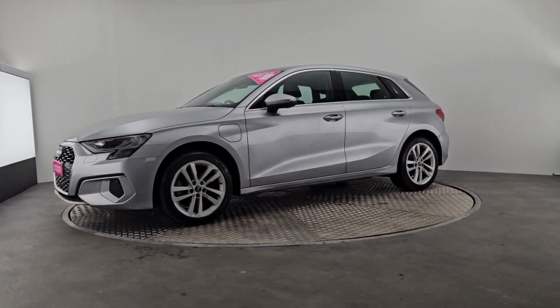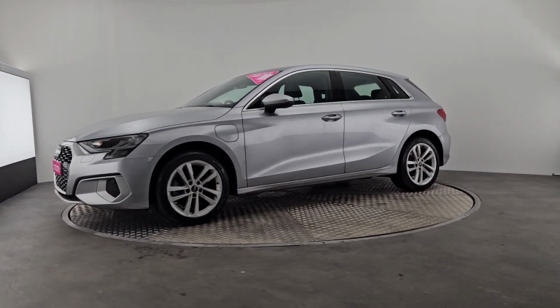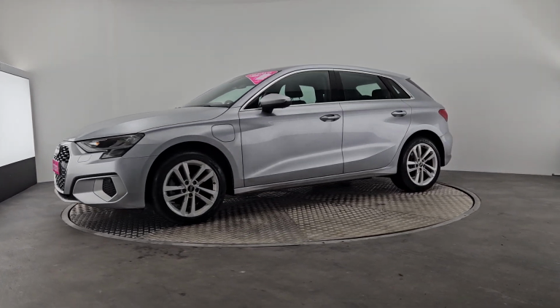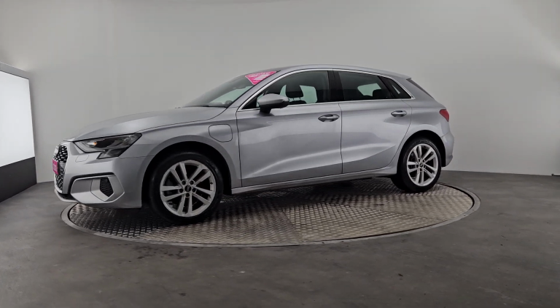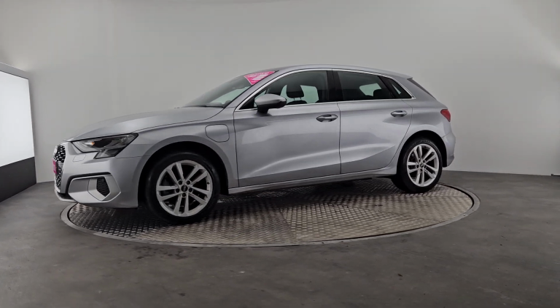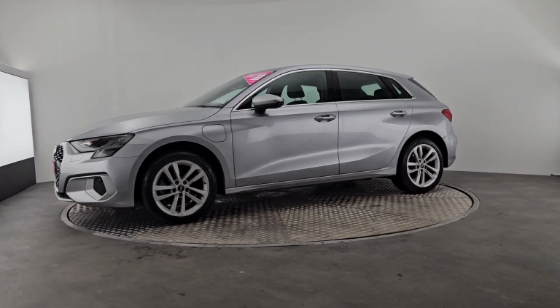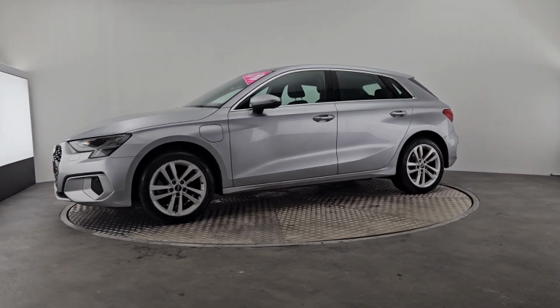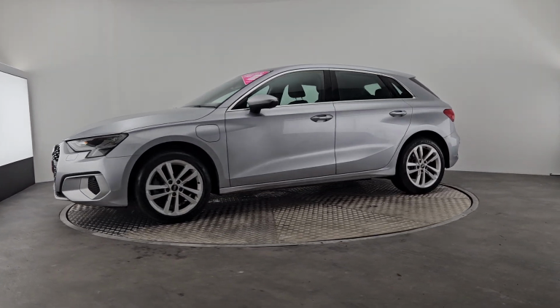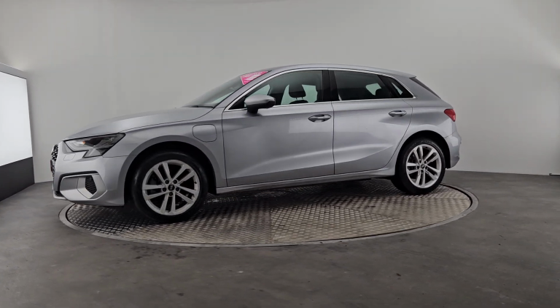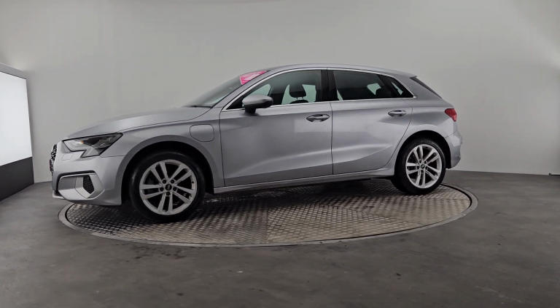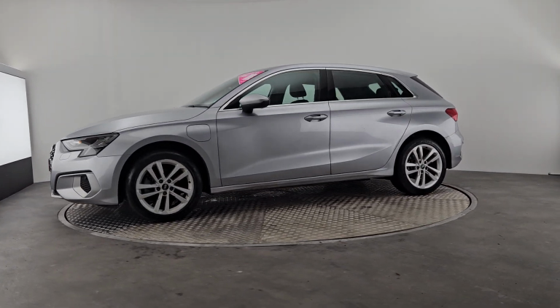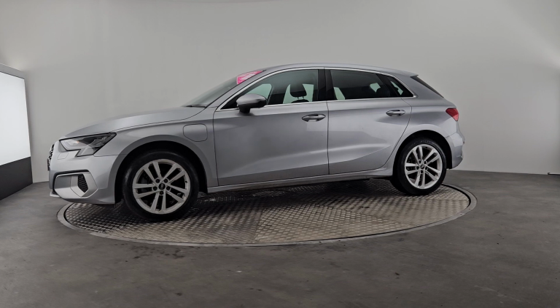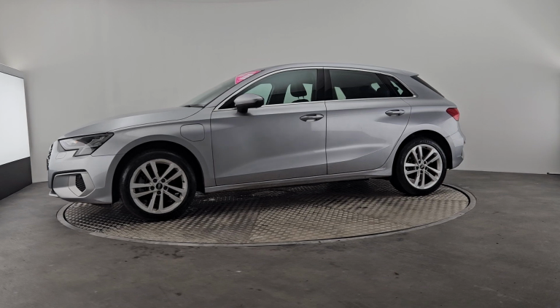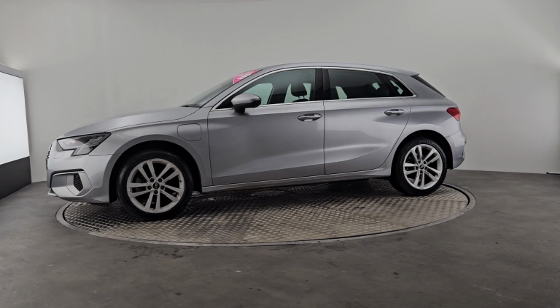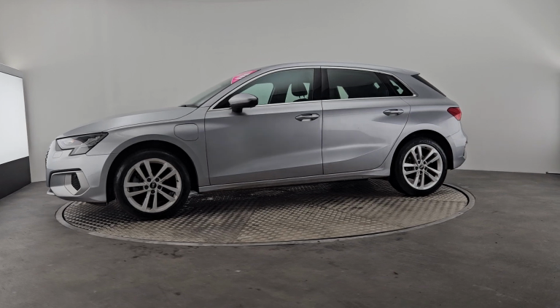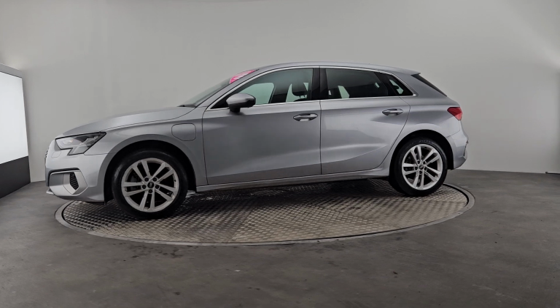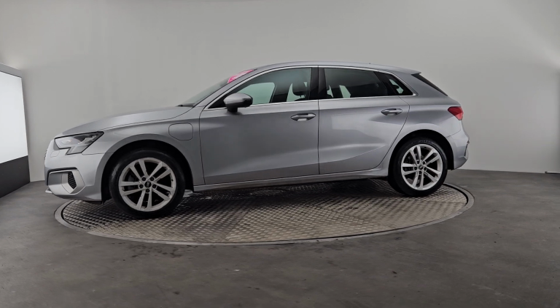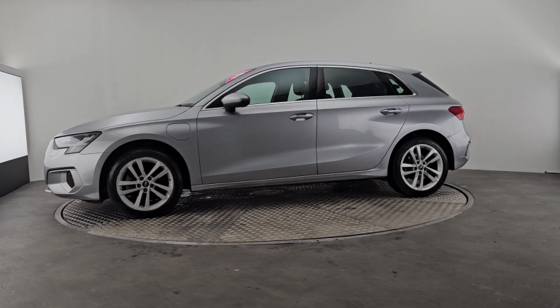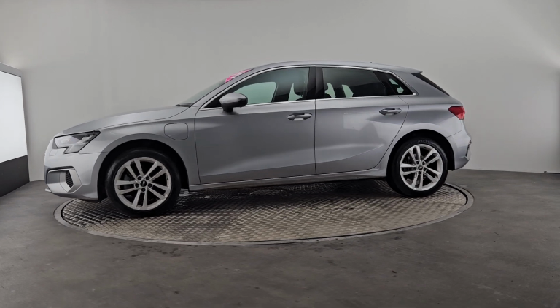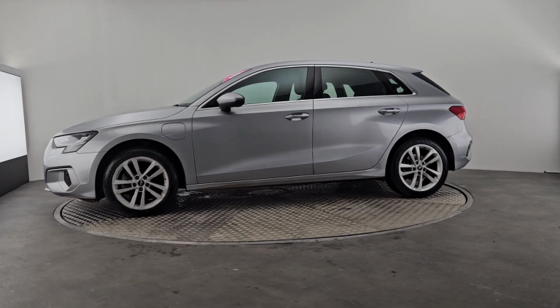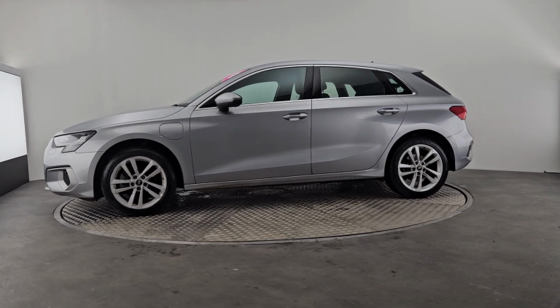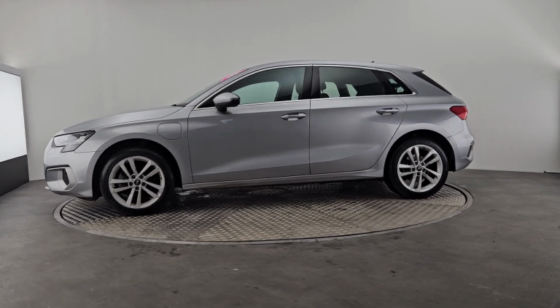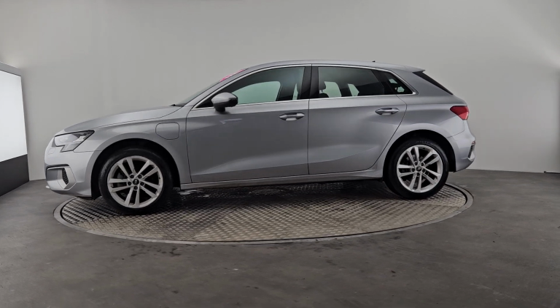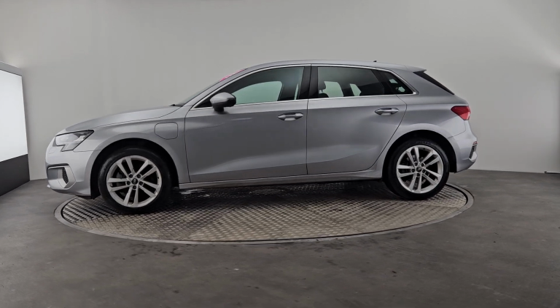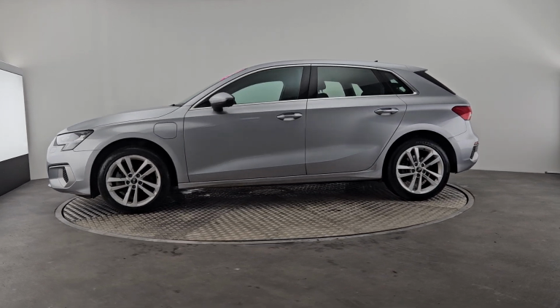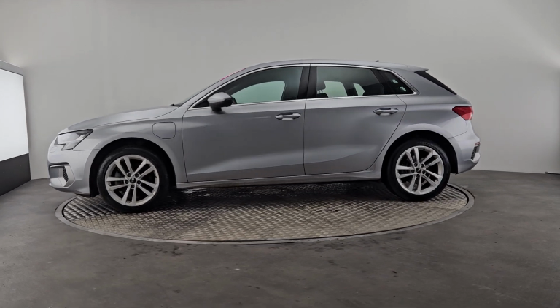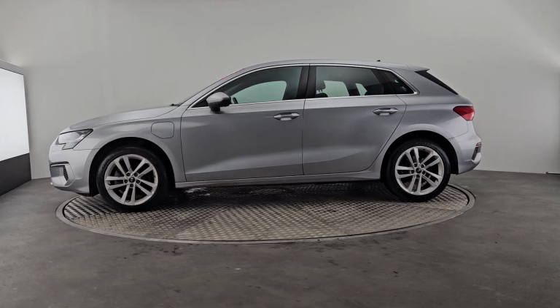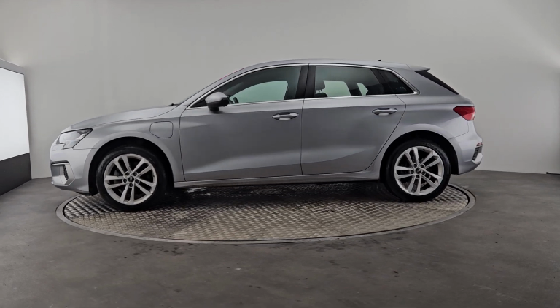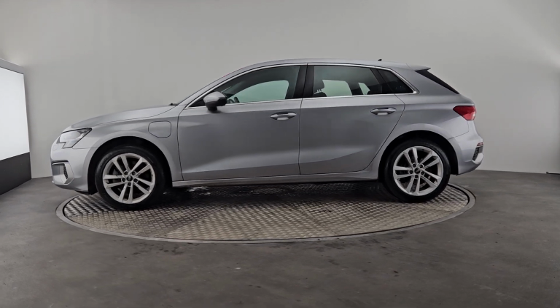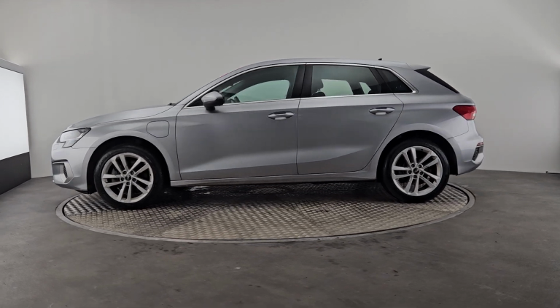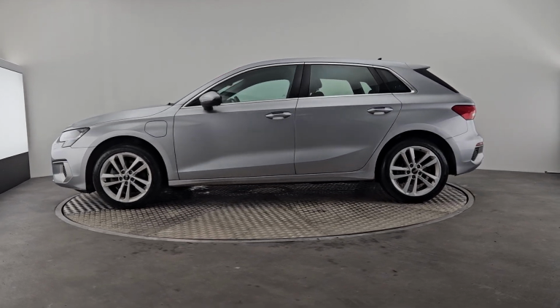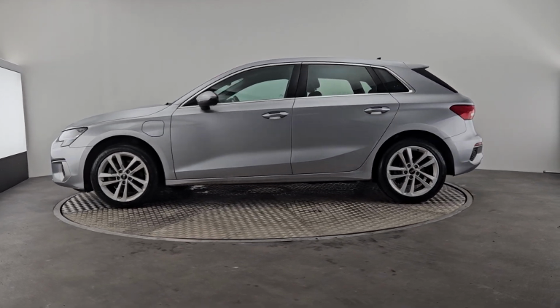Now it's finished in this lovely silver colour here as you can see, and you also have your 18 inch alloy wheels.